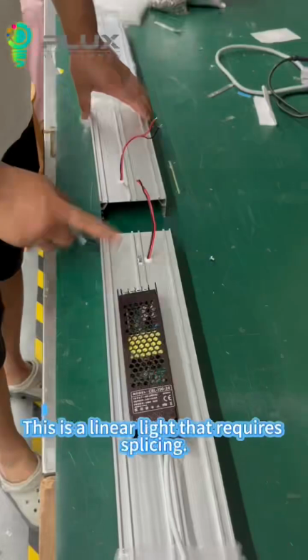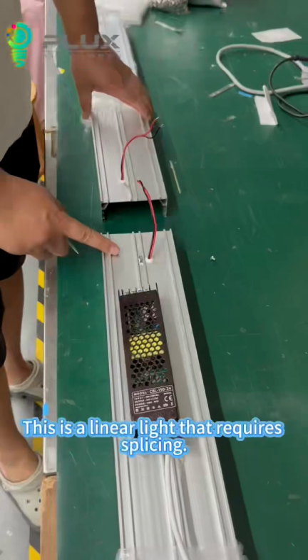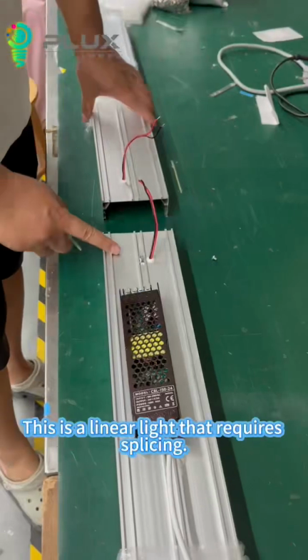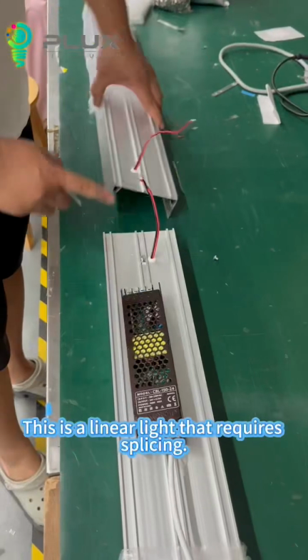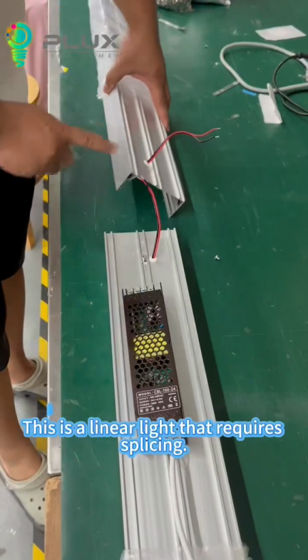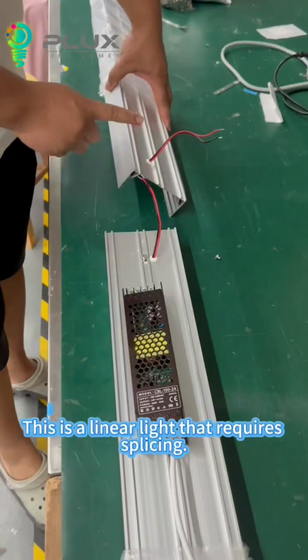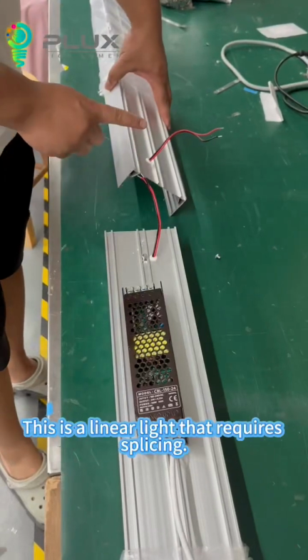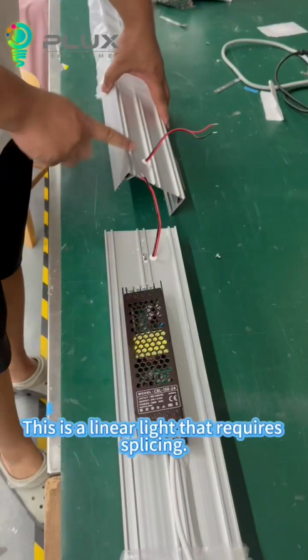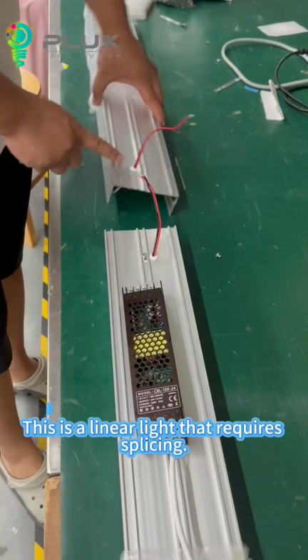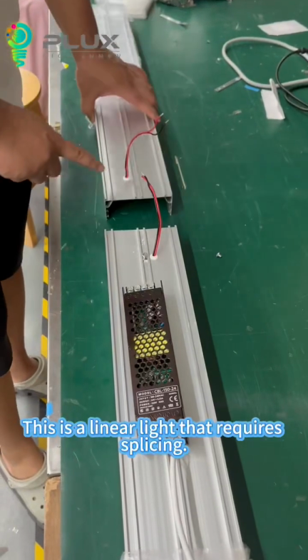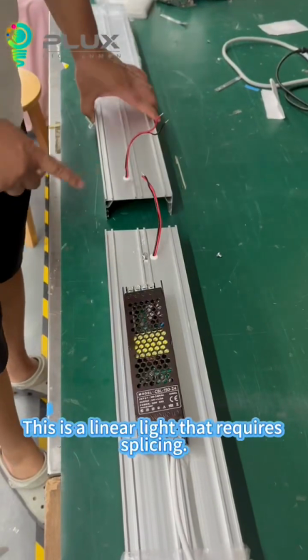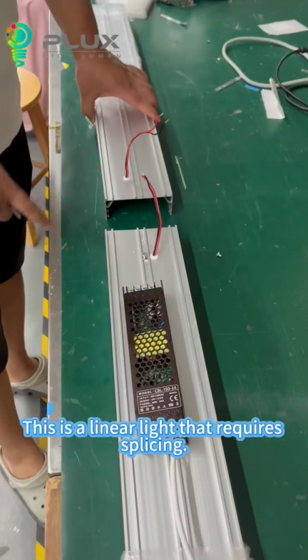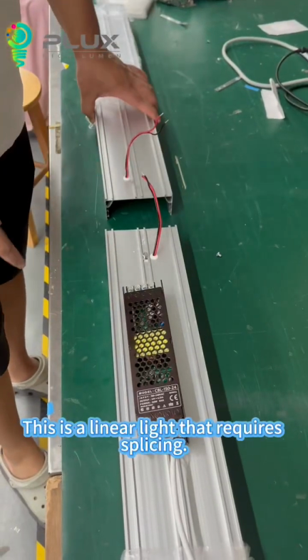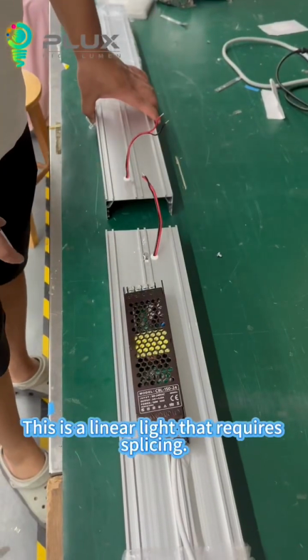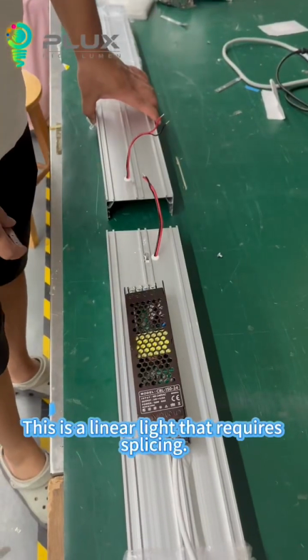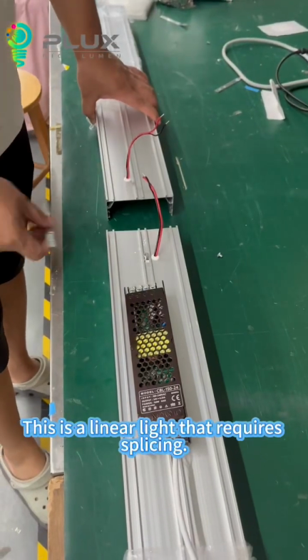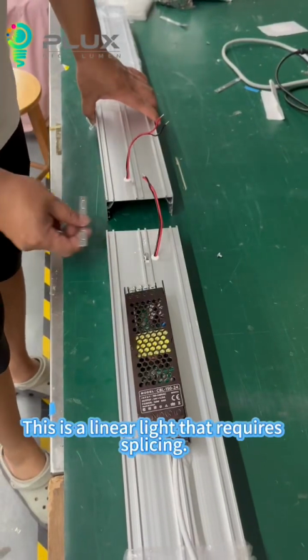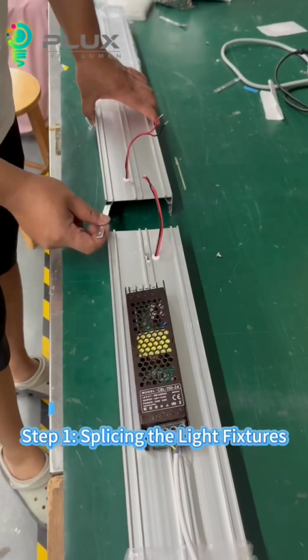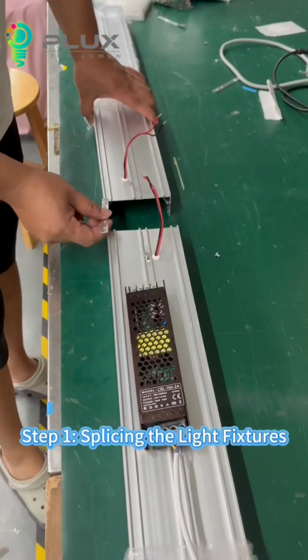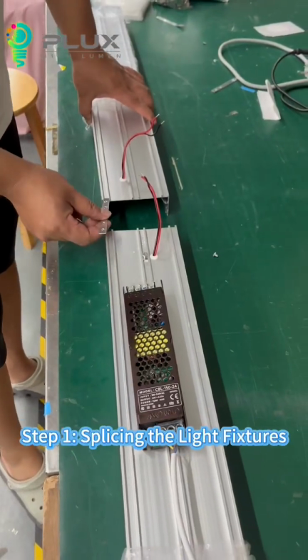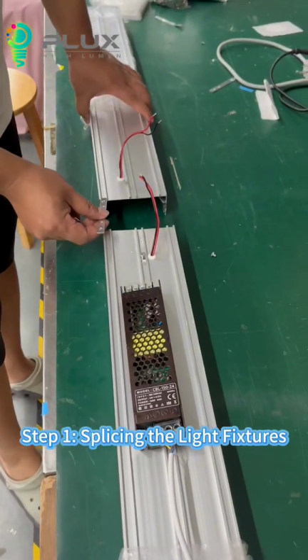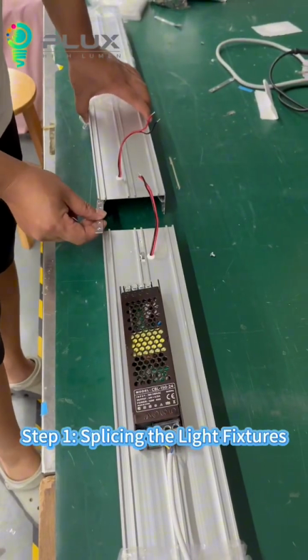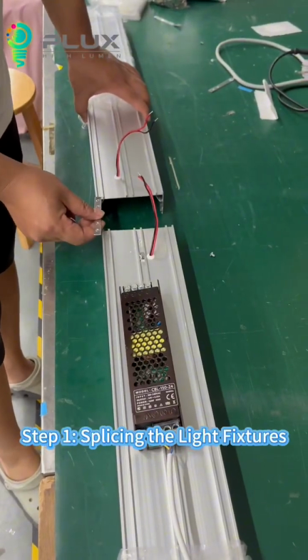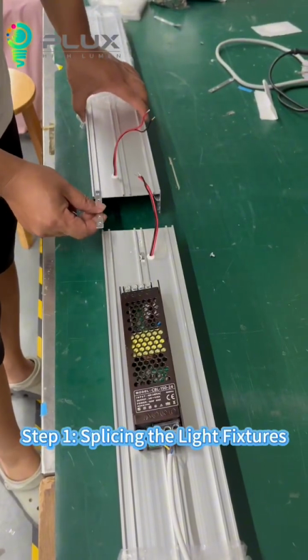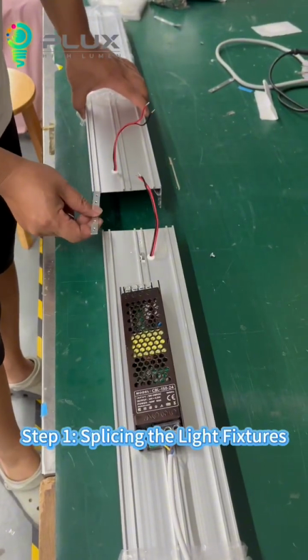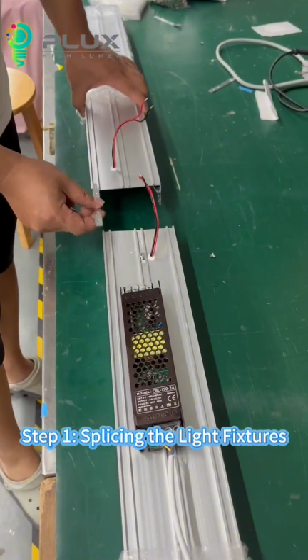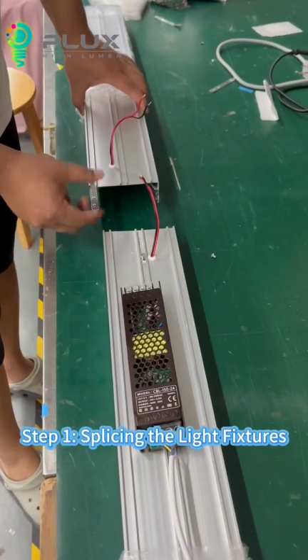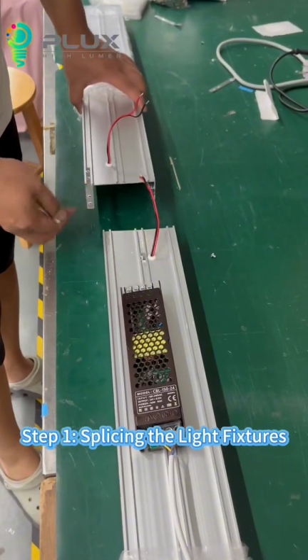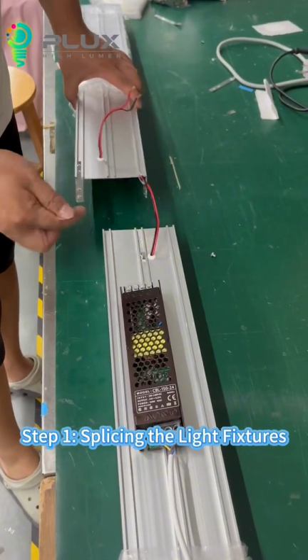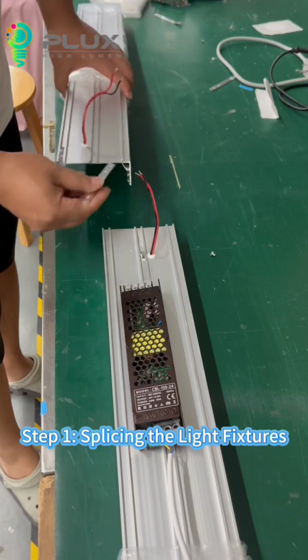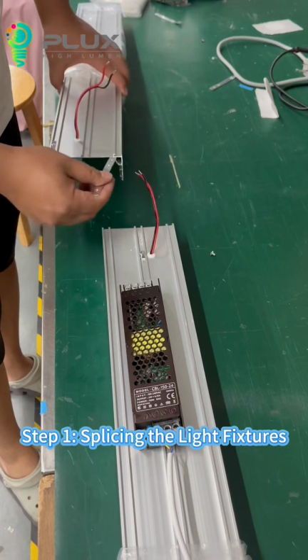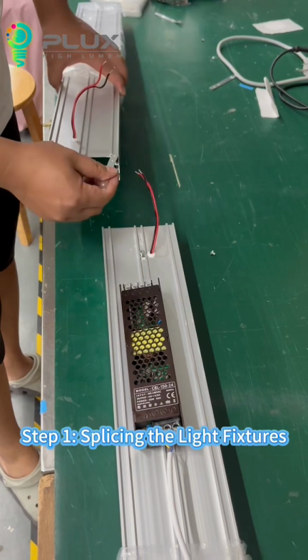This is a linear light that requires splicing. Step 1: Splicing the light fixtures.